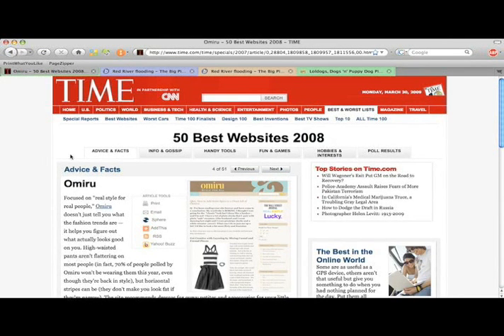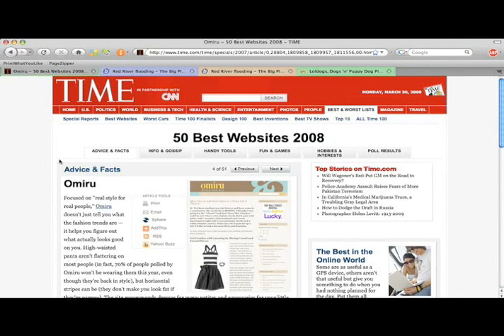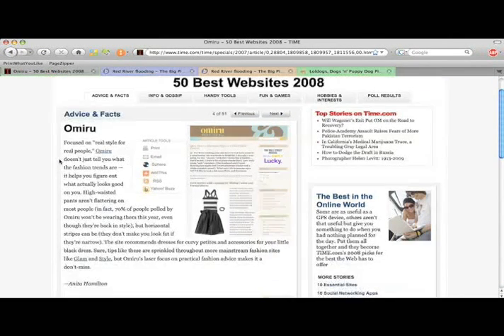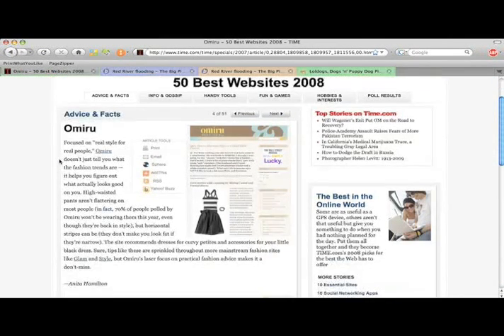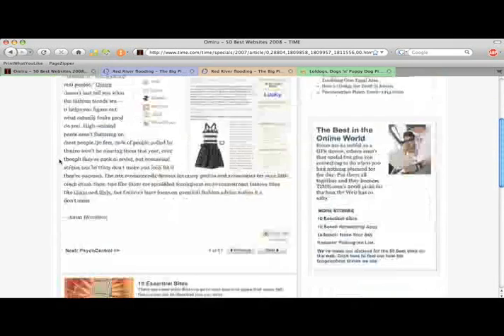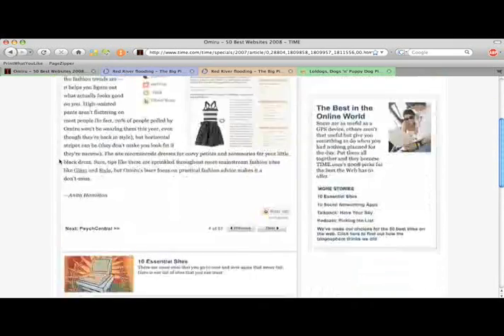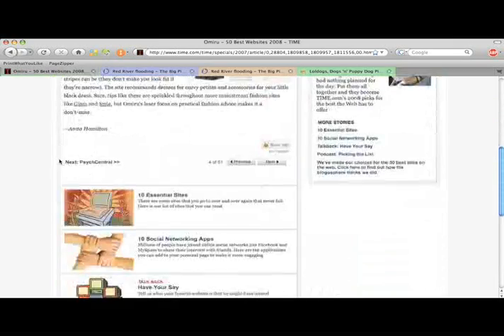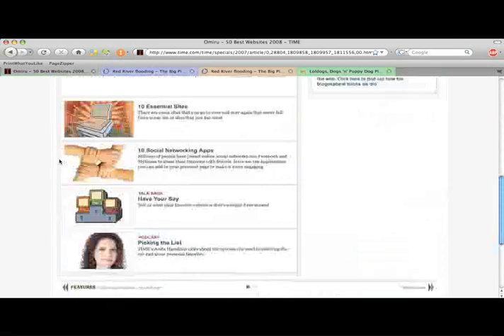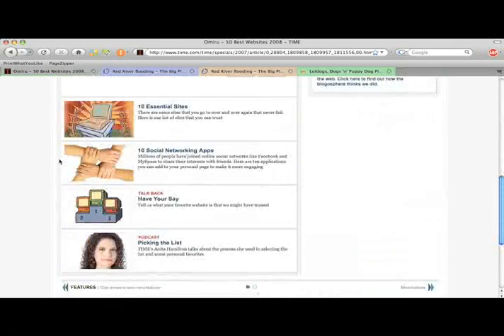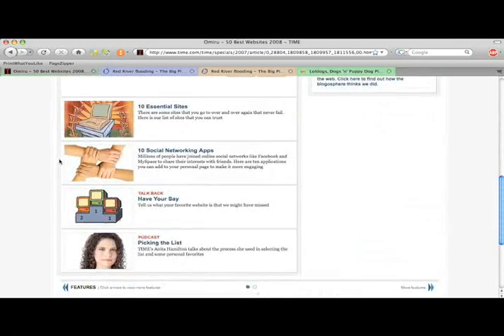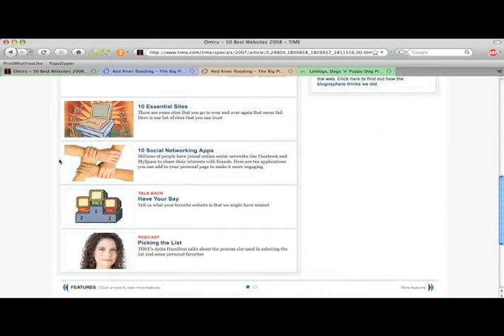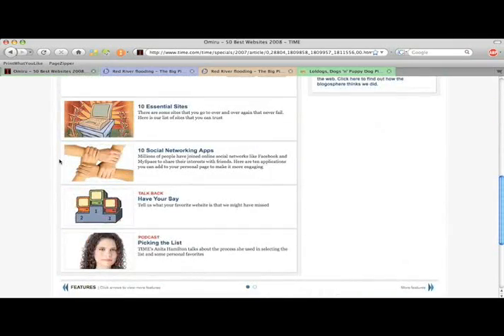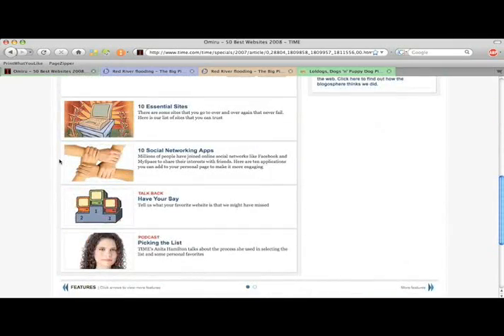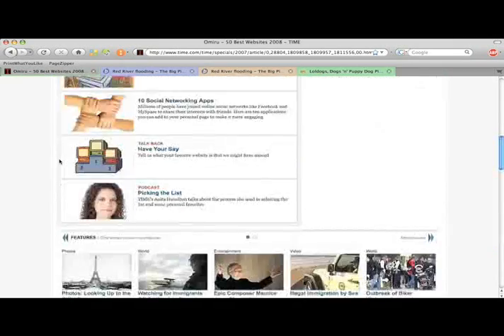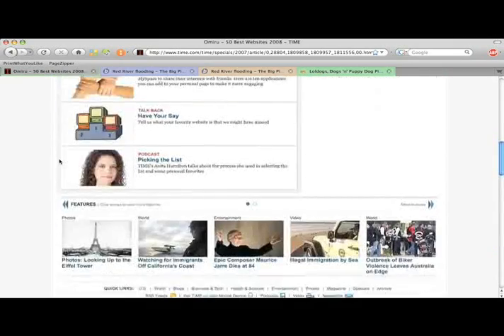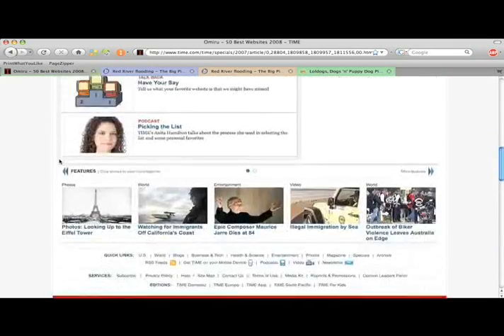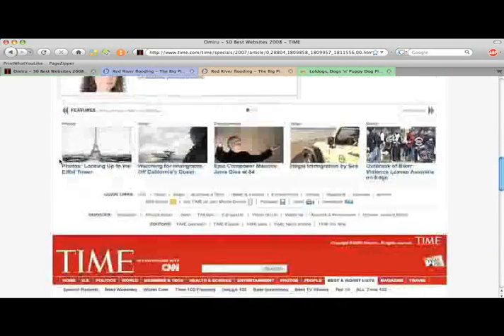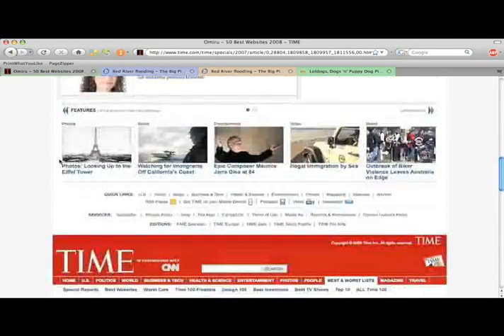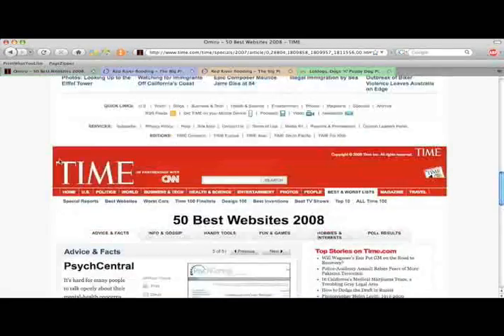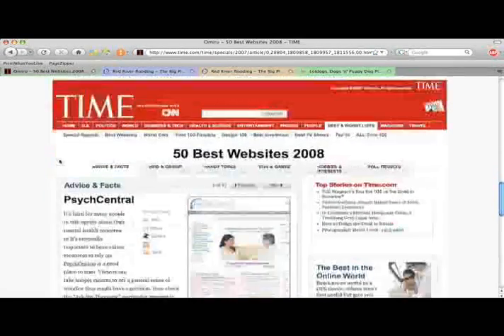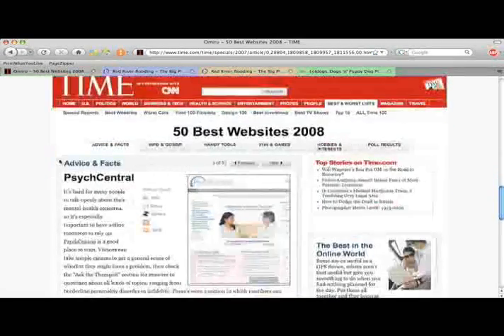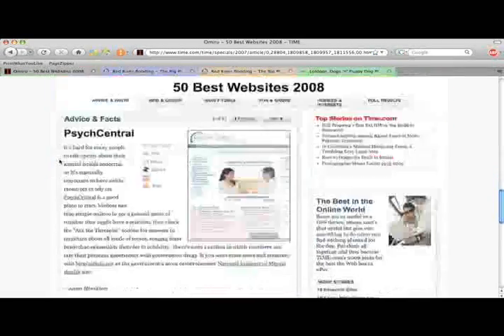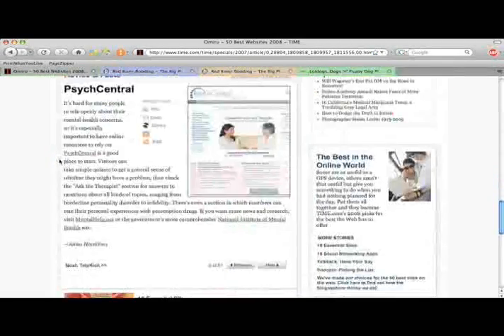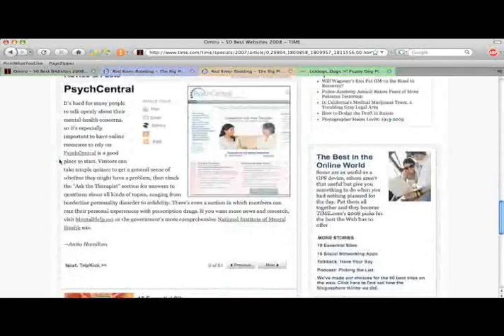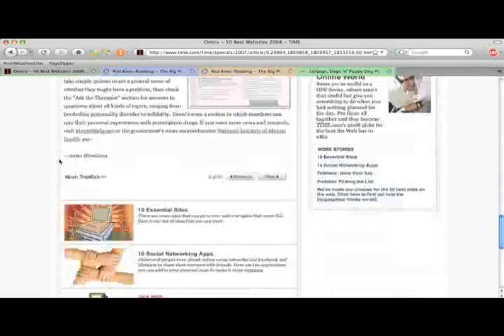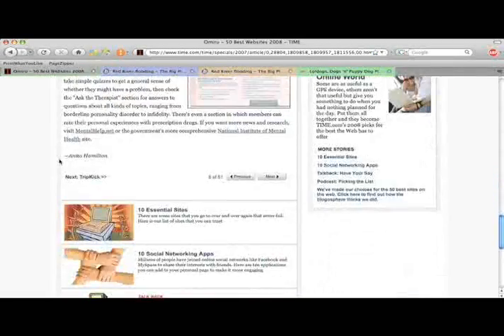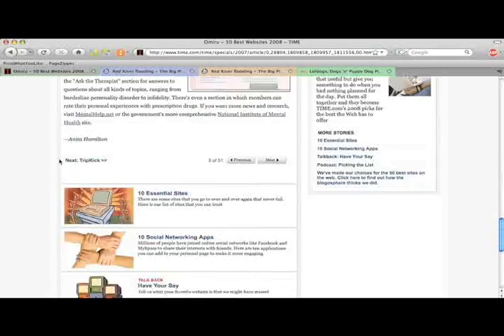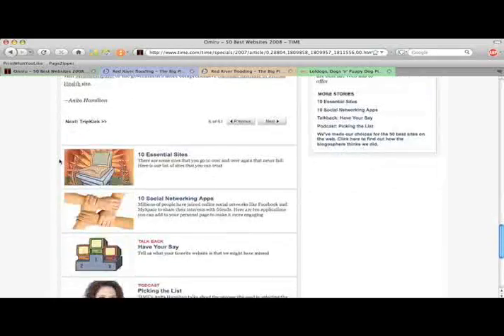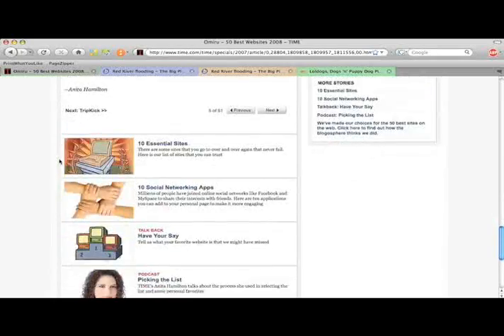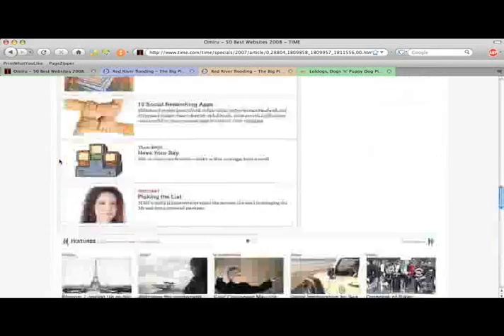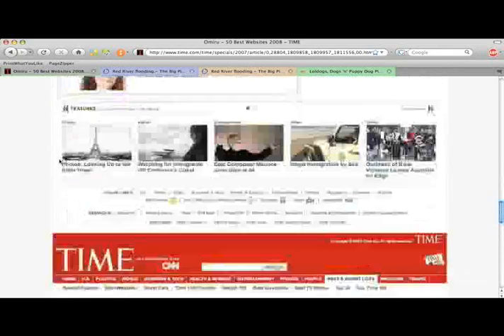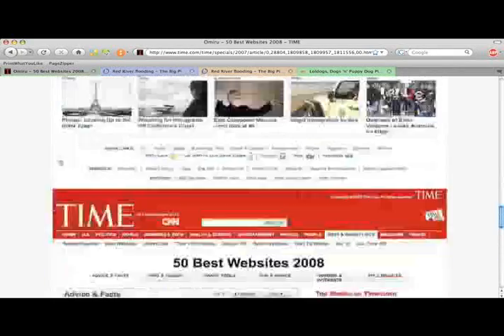Now as I scroll down, the next page will be added to the bottom. PageZipper does this automatically. I never have to tell it anything.